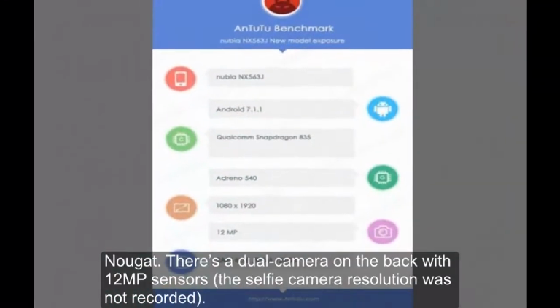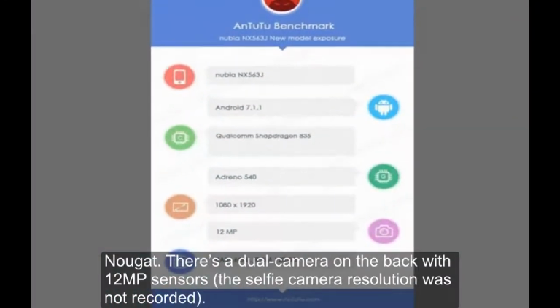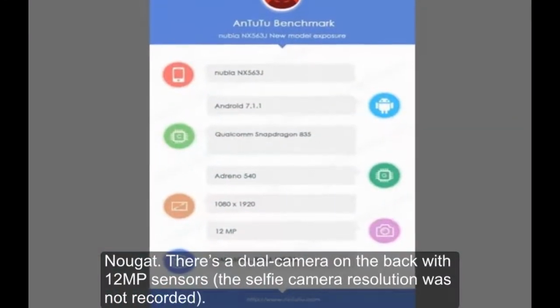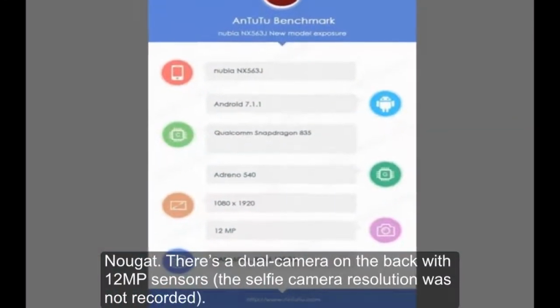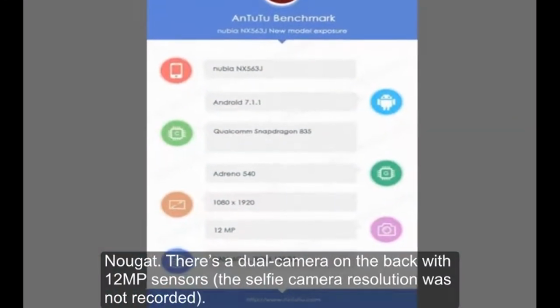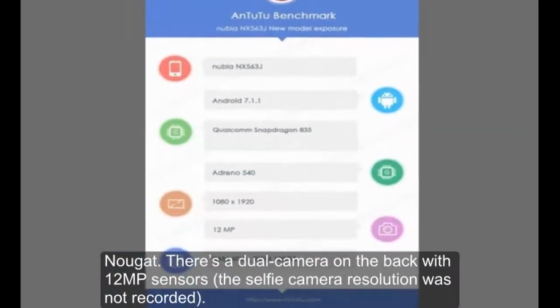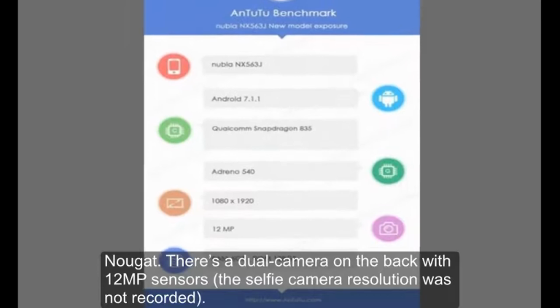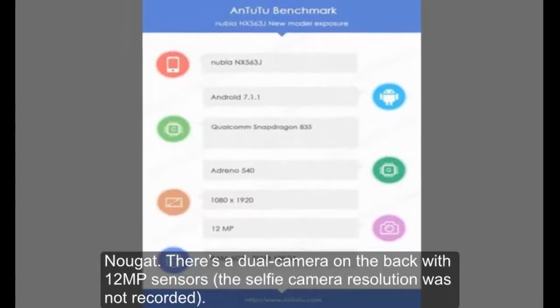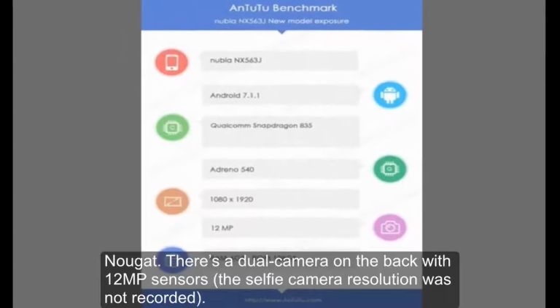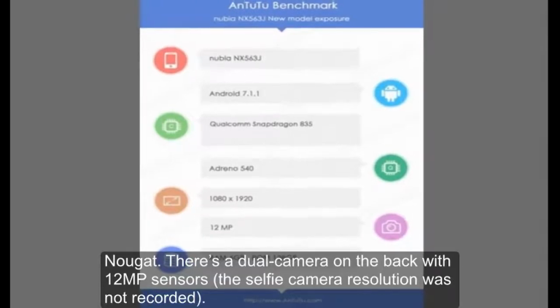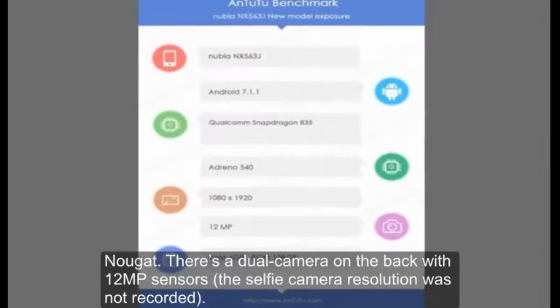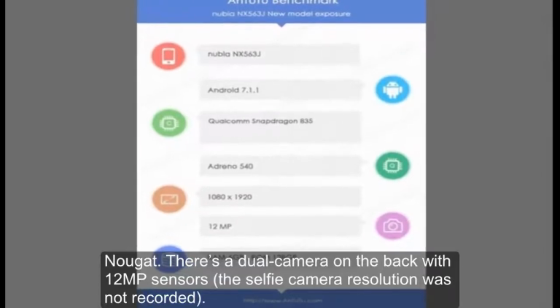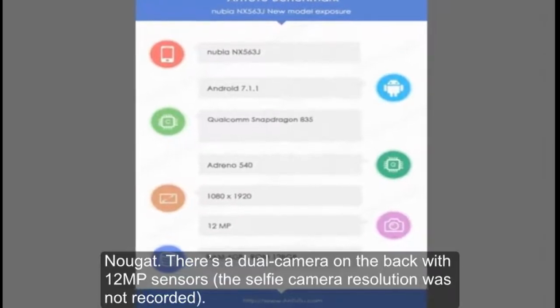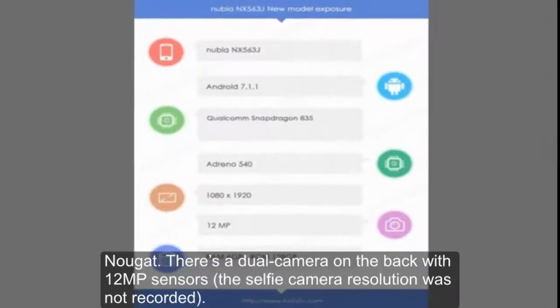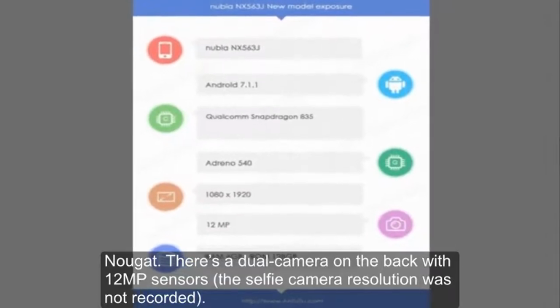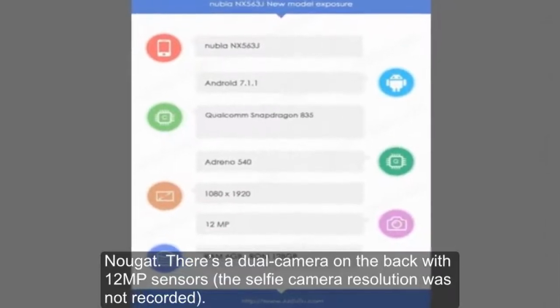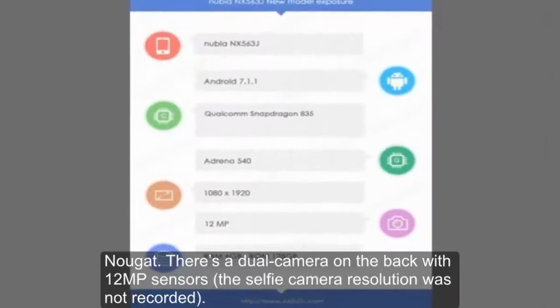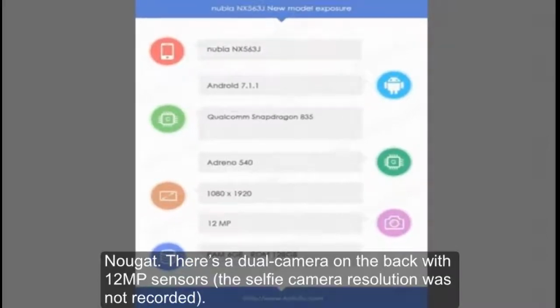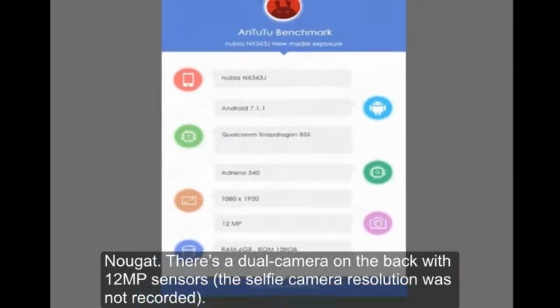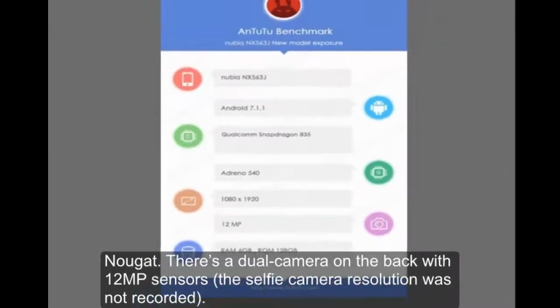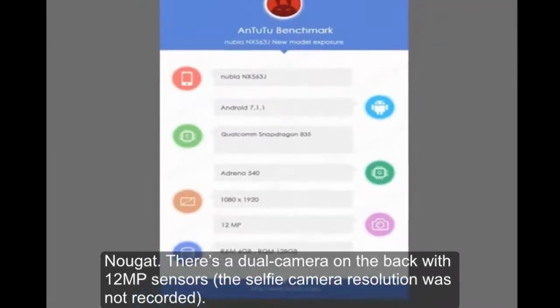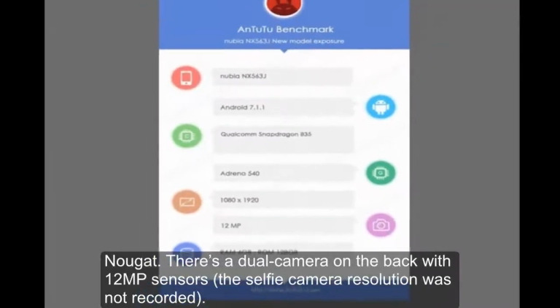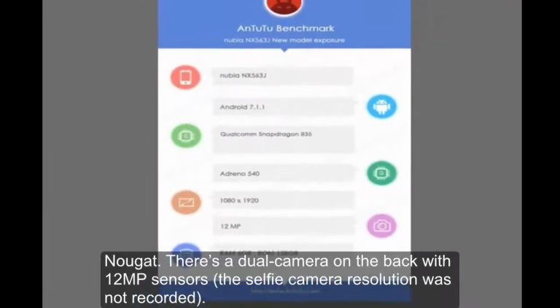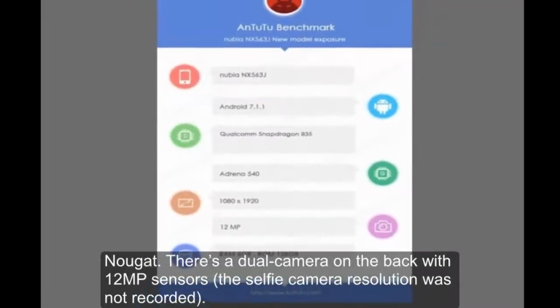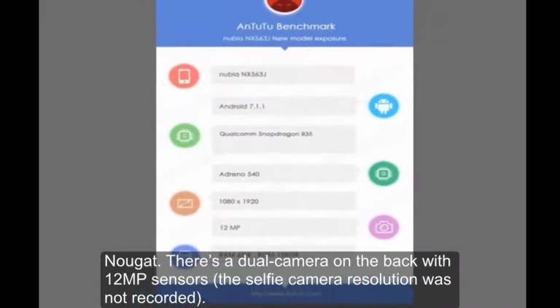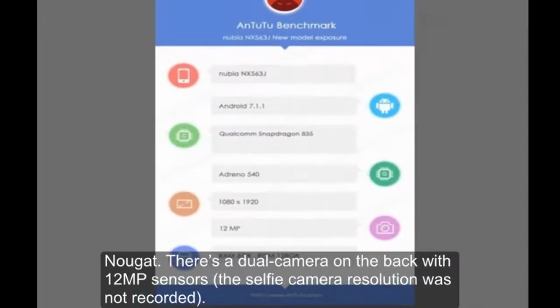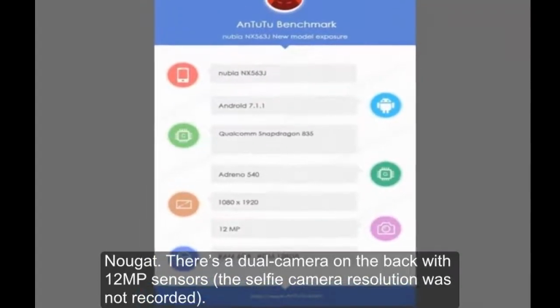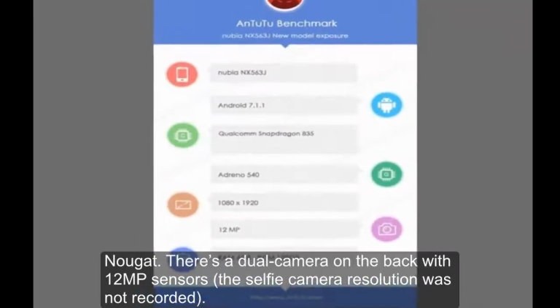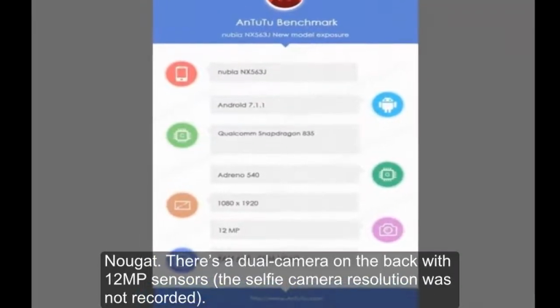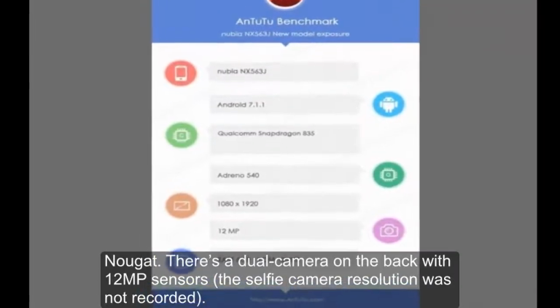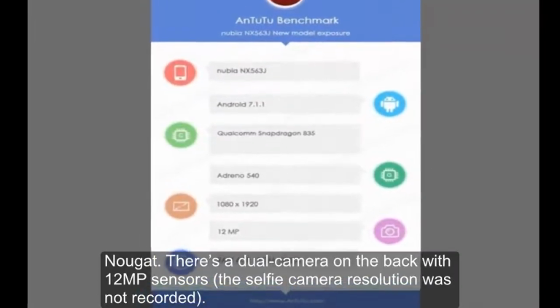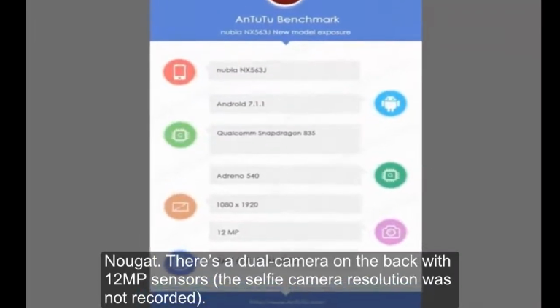There's a dual camera on the back with 12MP sensors; the selfie camera resolution was not recorded.